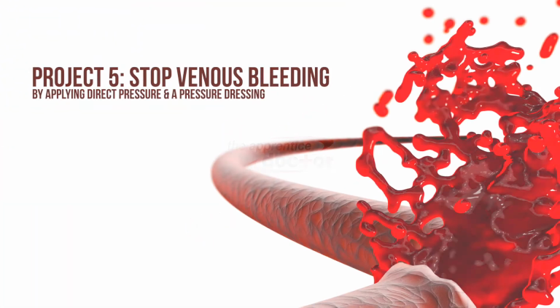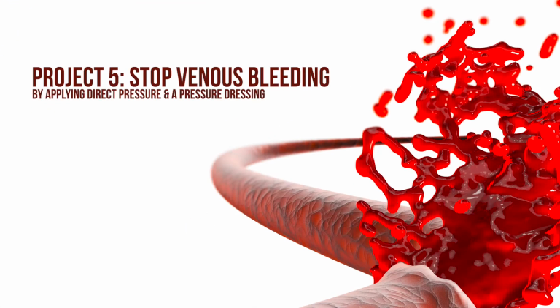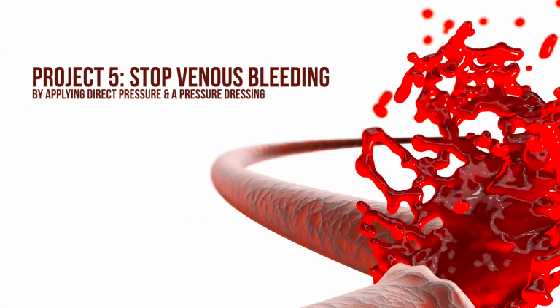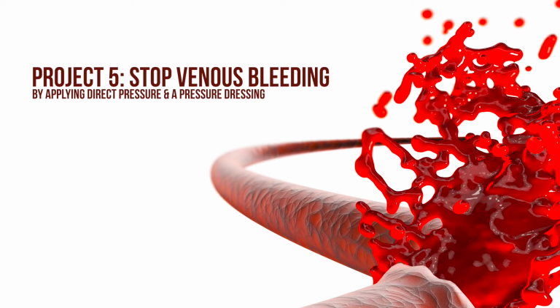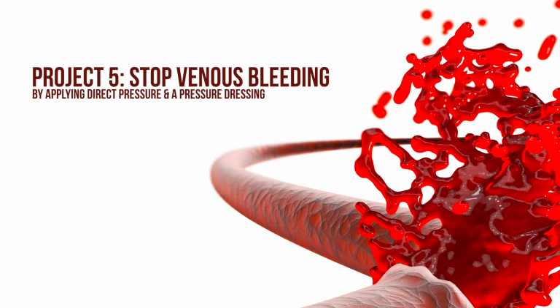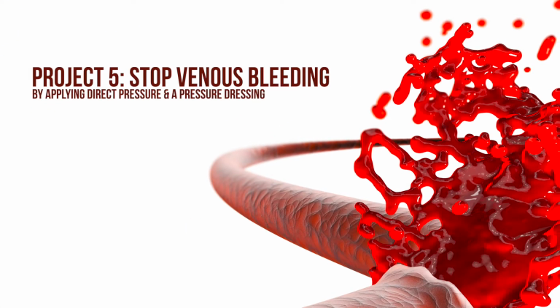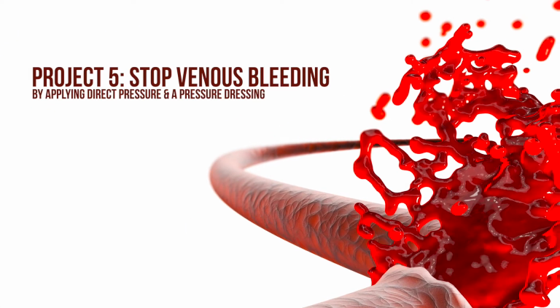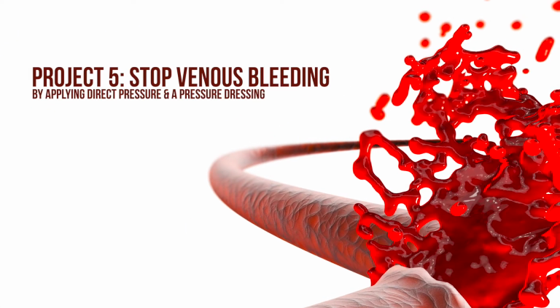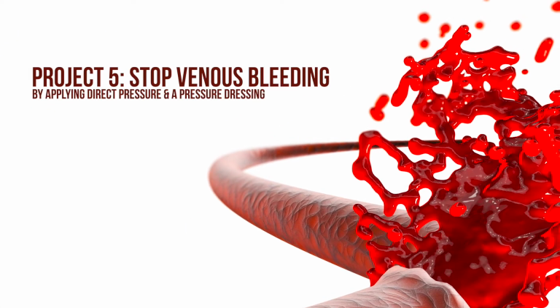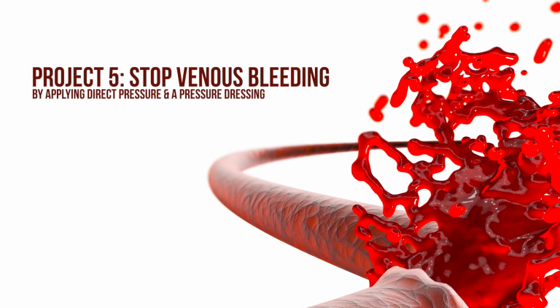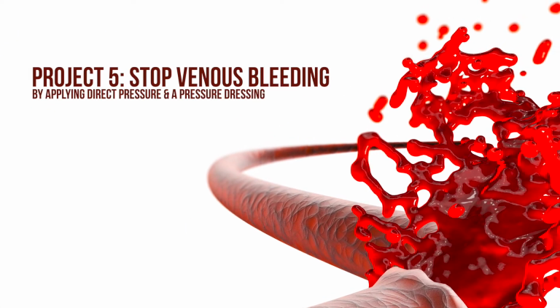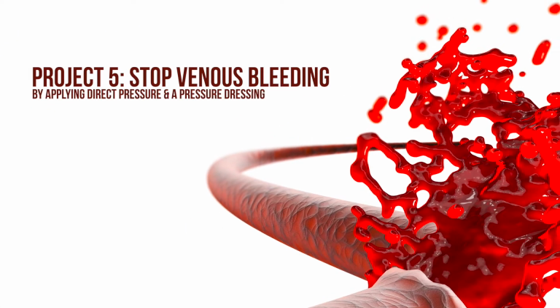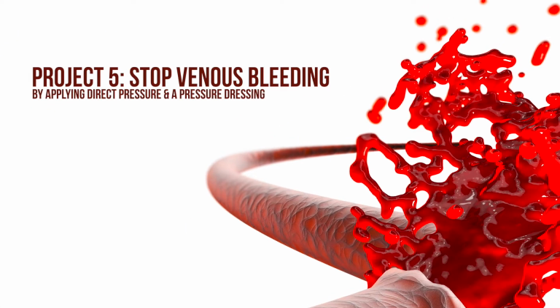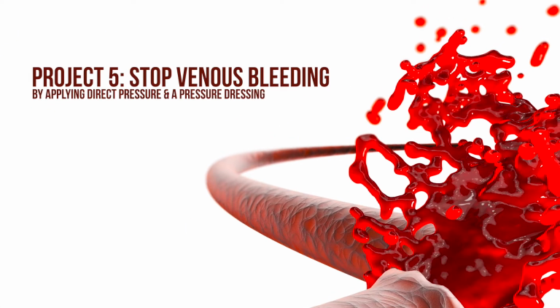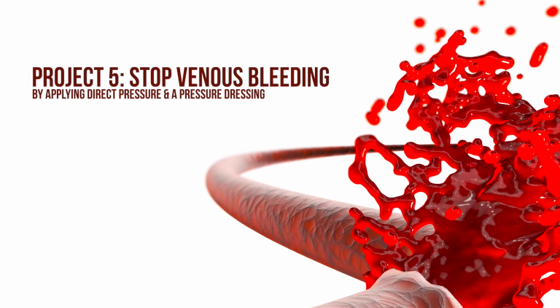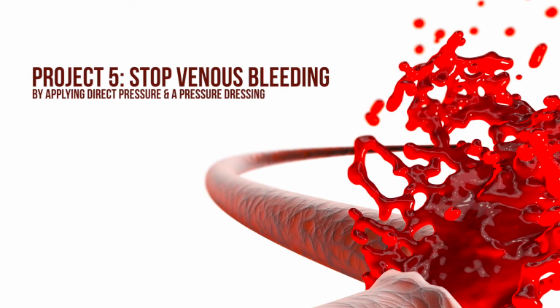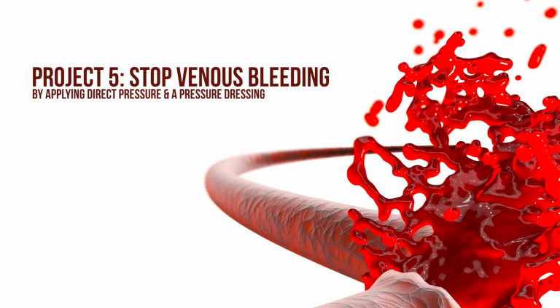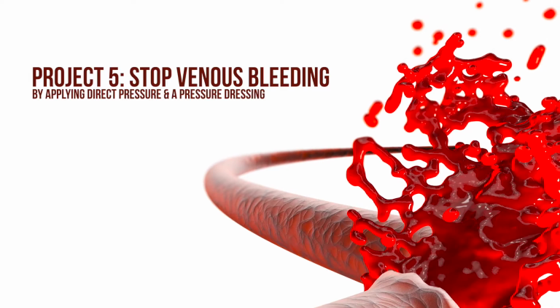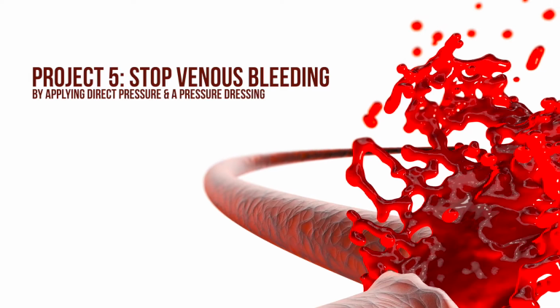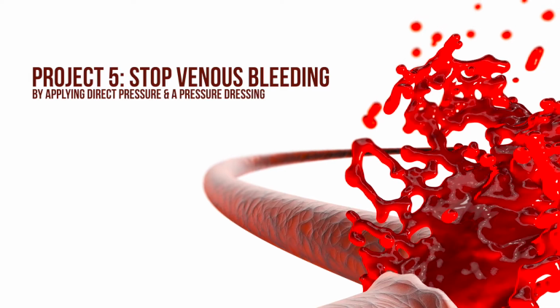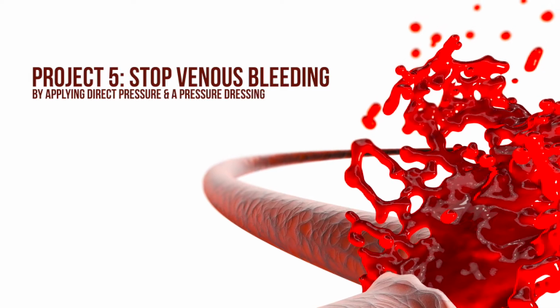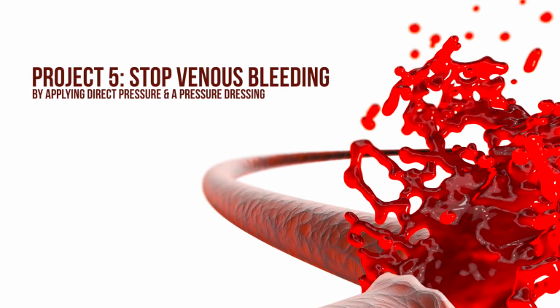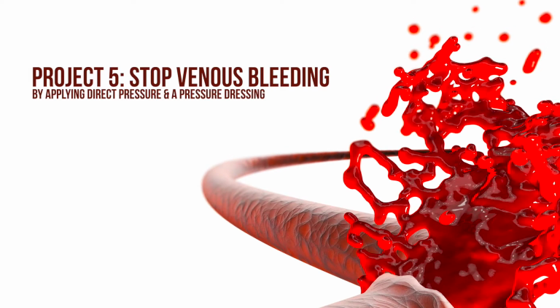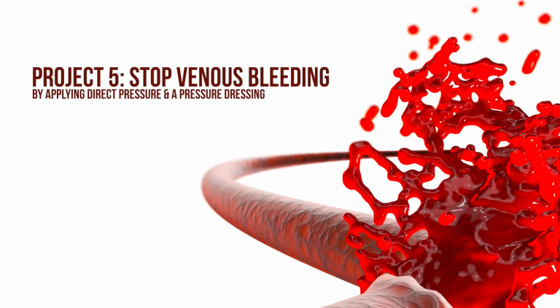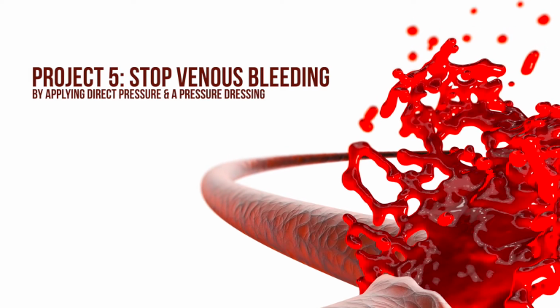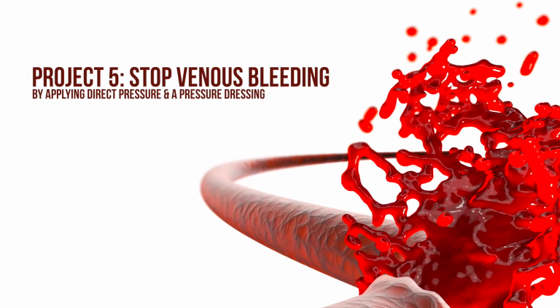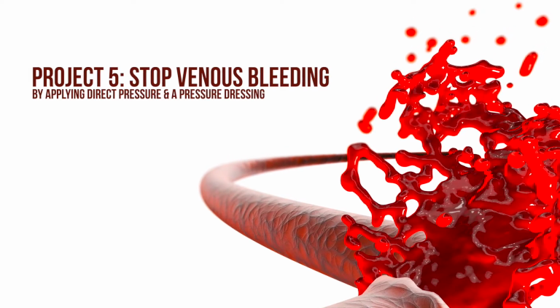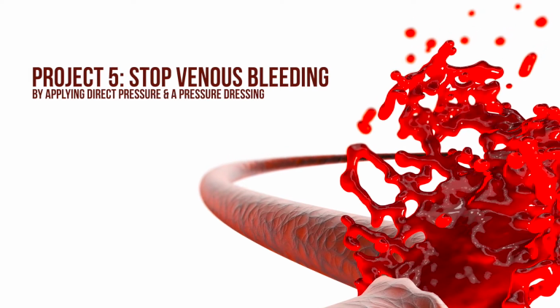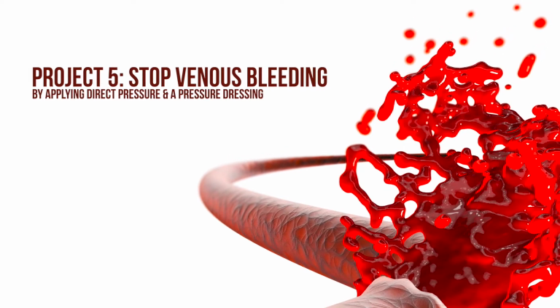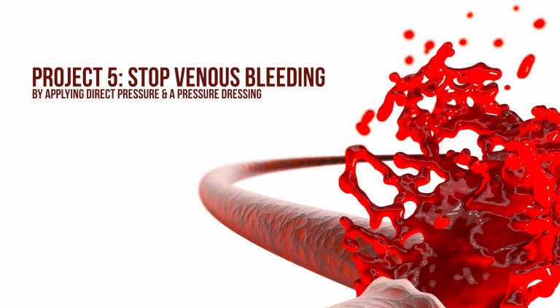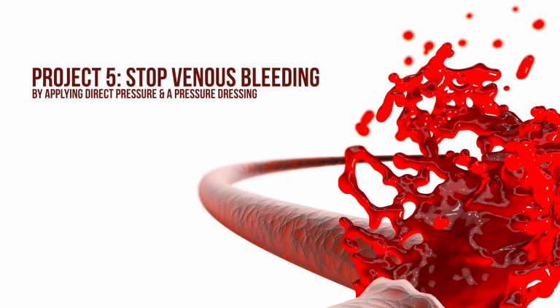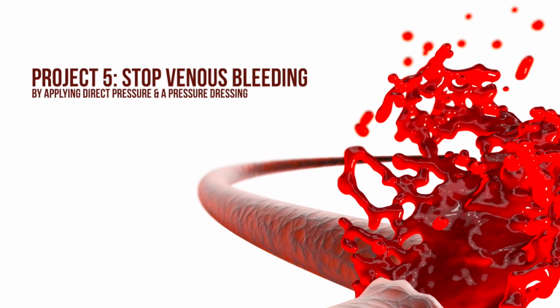Project 5: Stop venous bleeding by applying direct pressure and a pressure dressing.